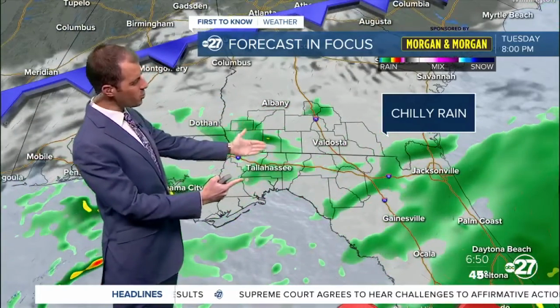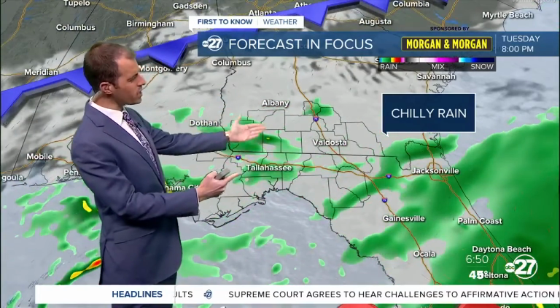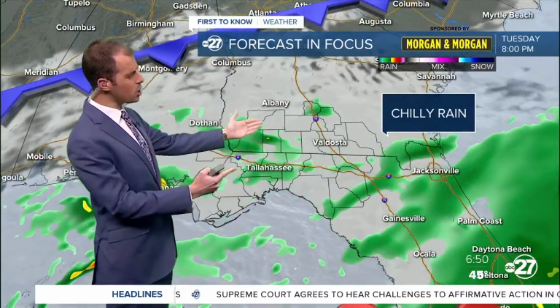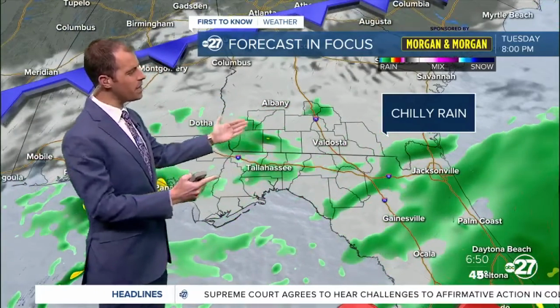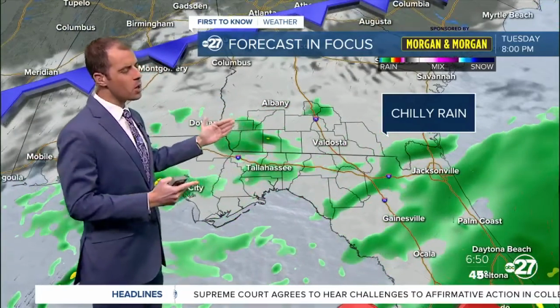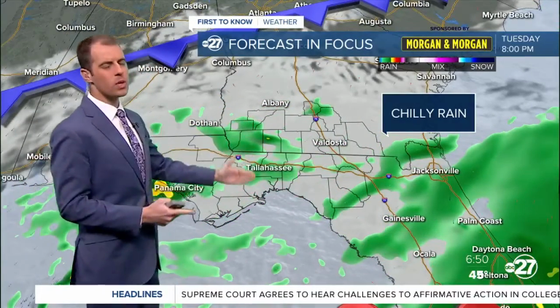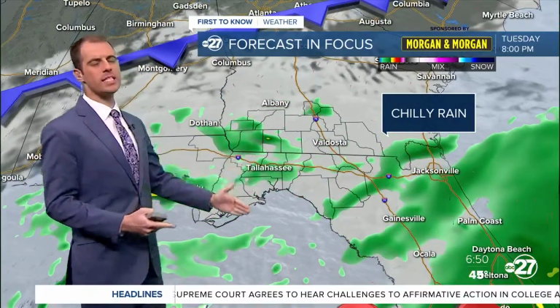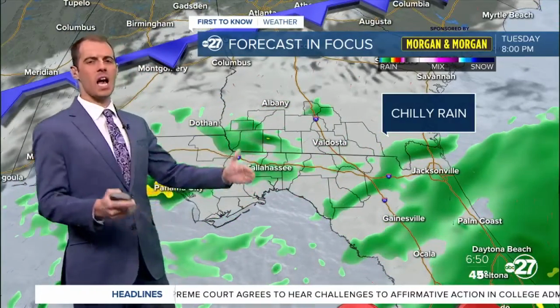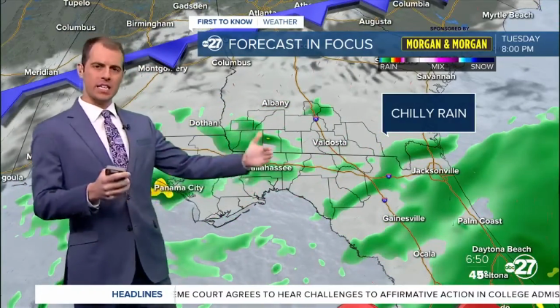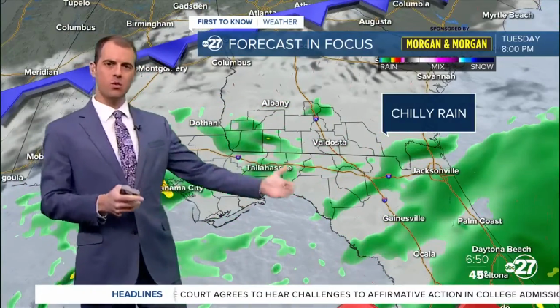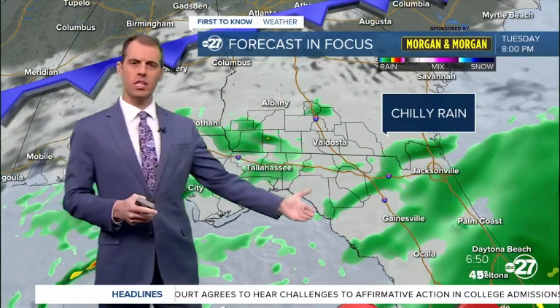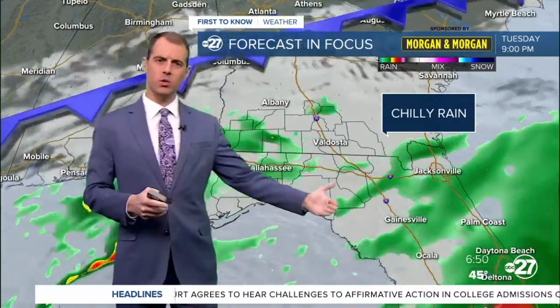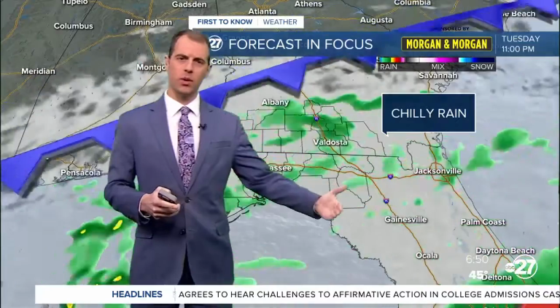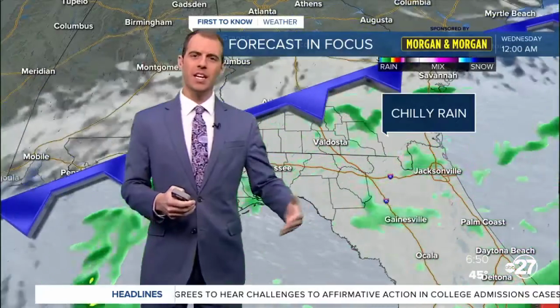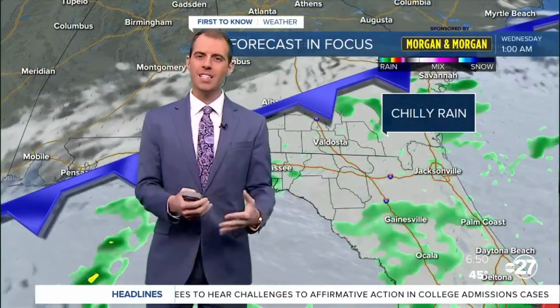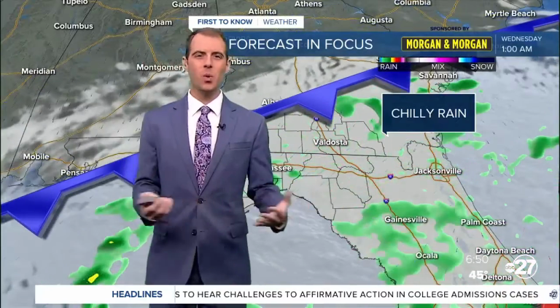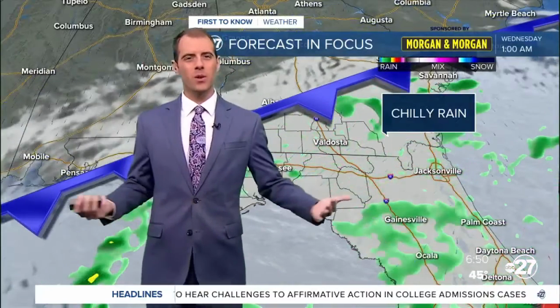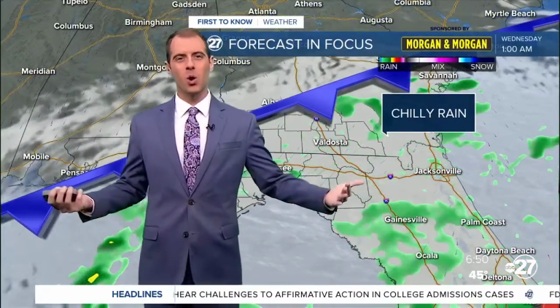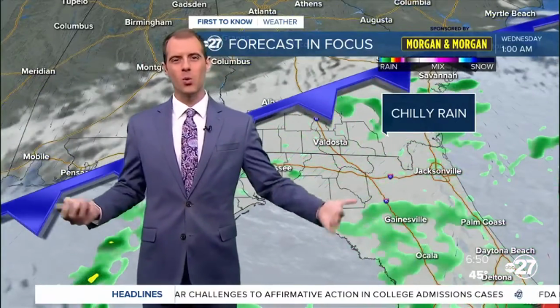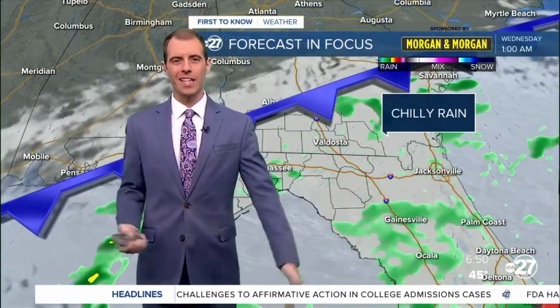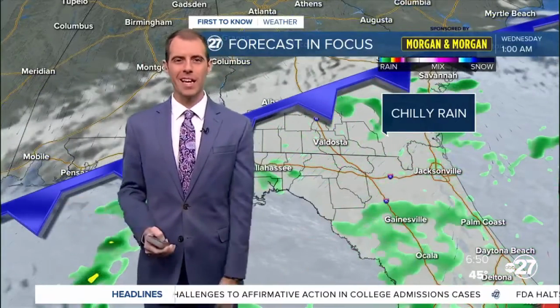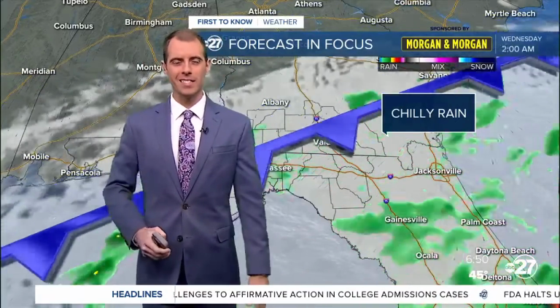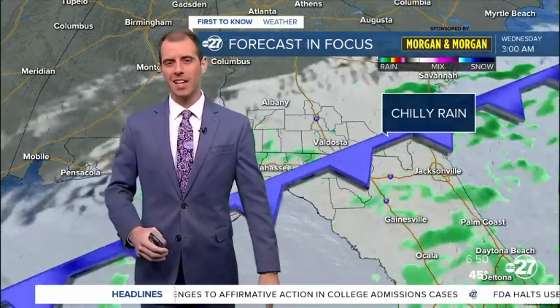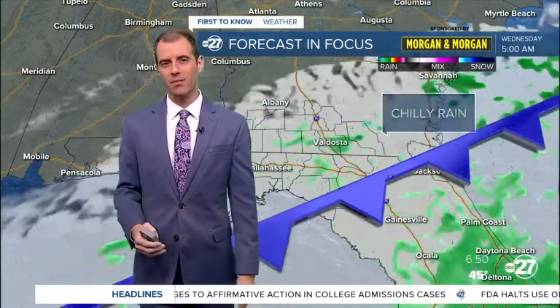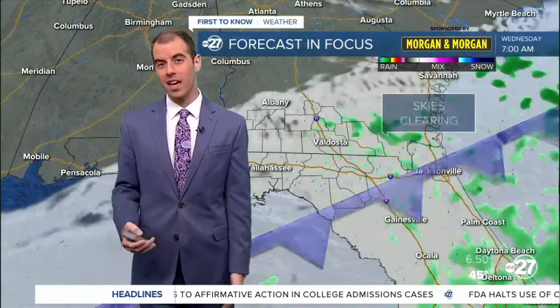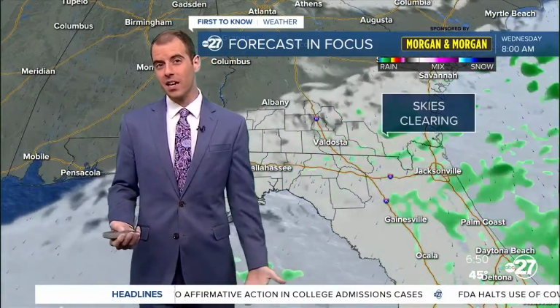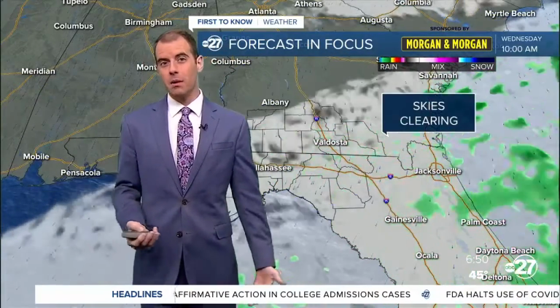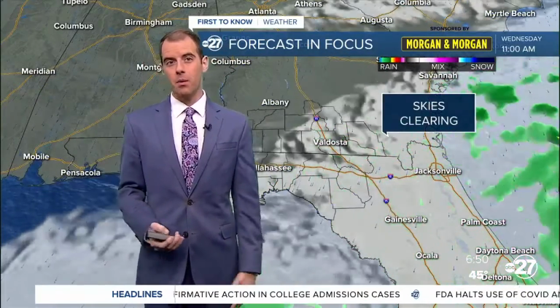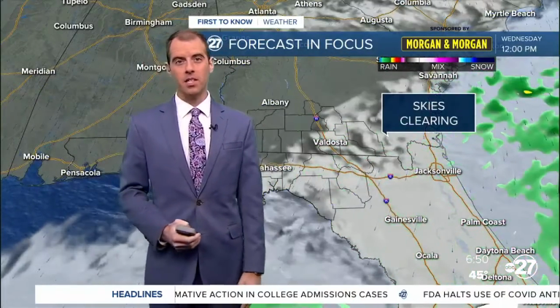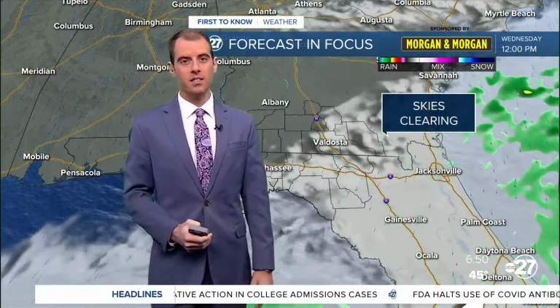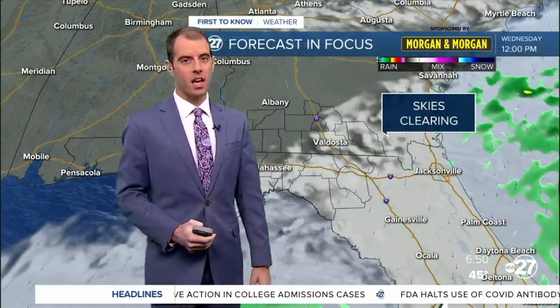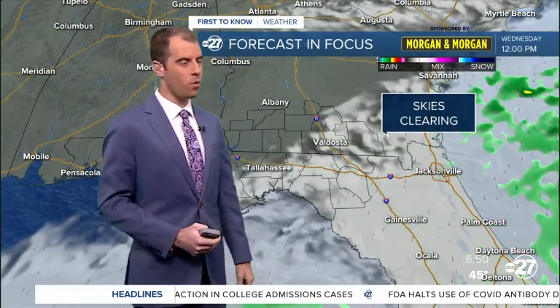Really gloomy, really soggy, really dreary — just one of those cold rainy days that if you can, I'd want to stay inside for.